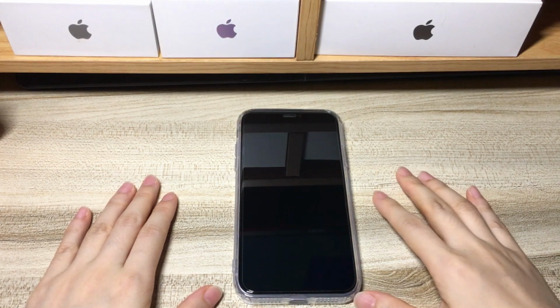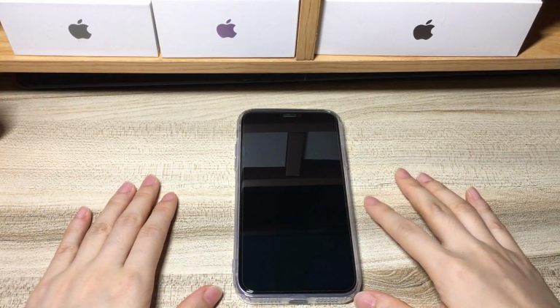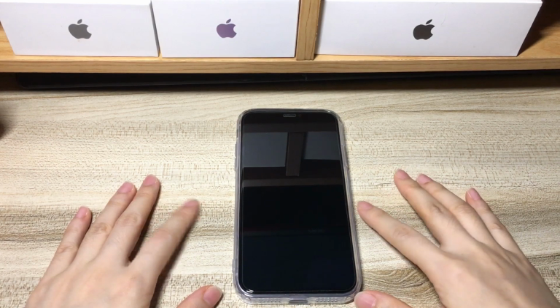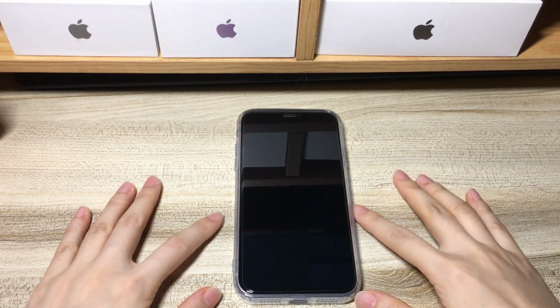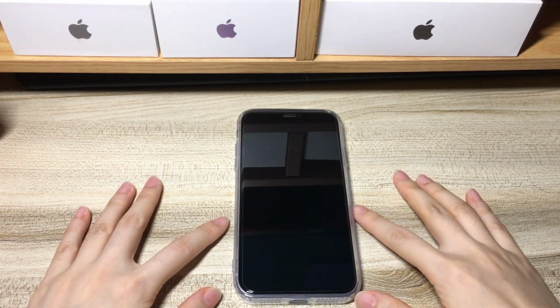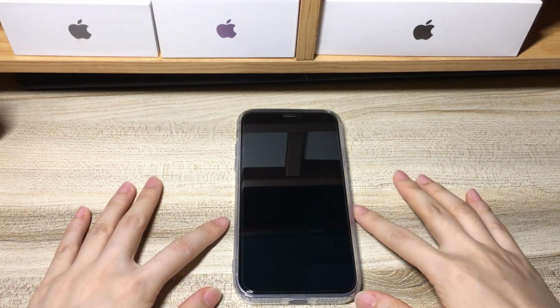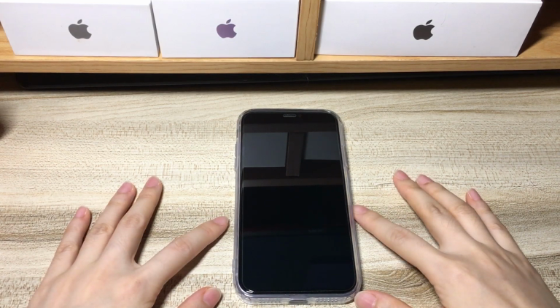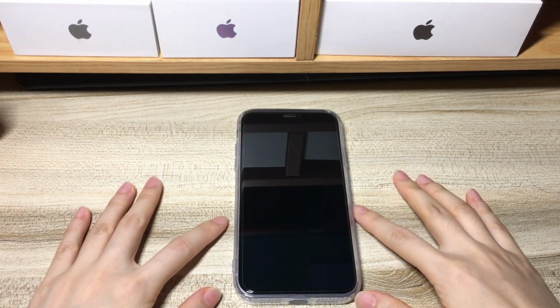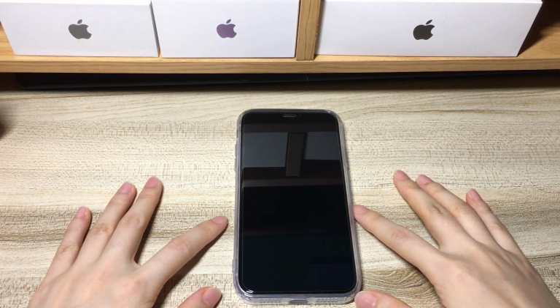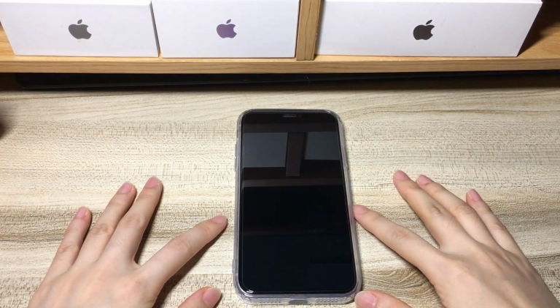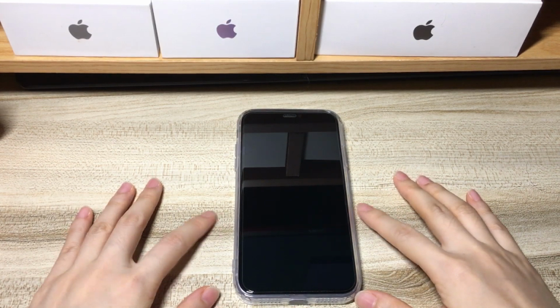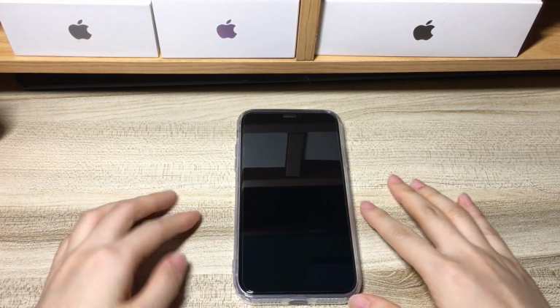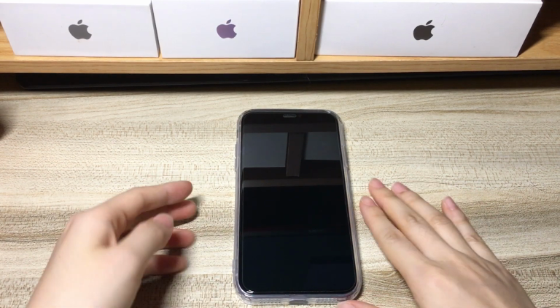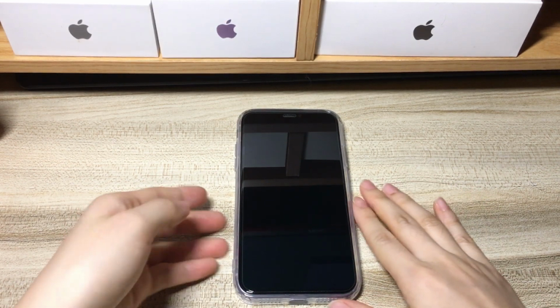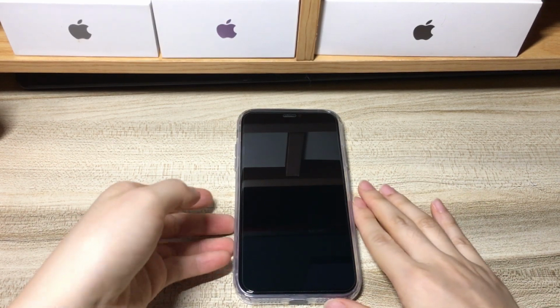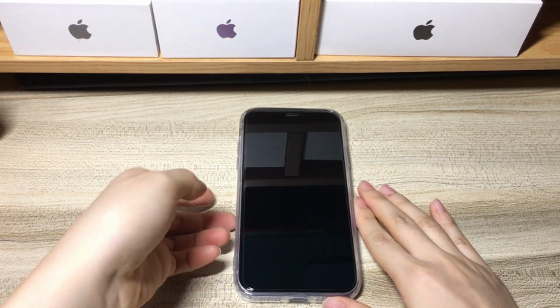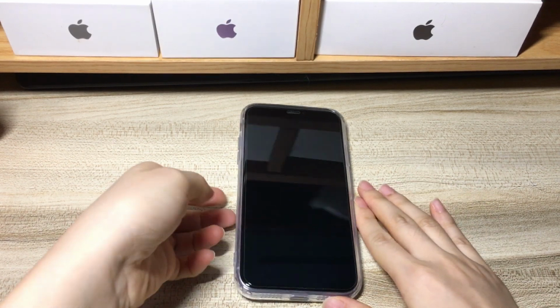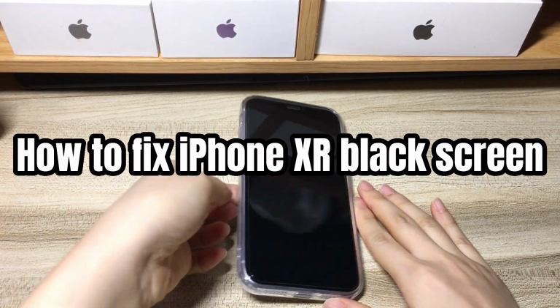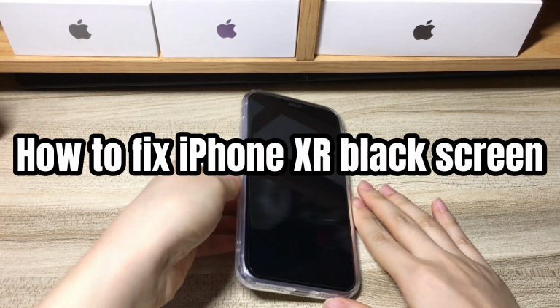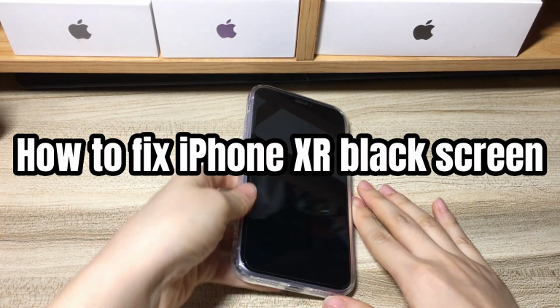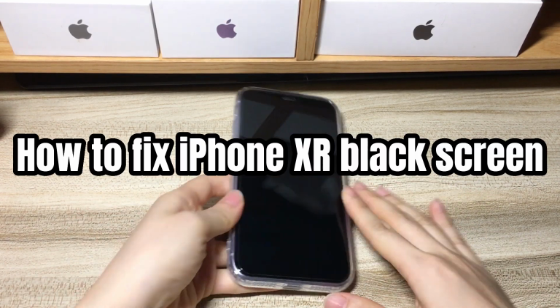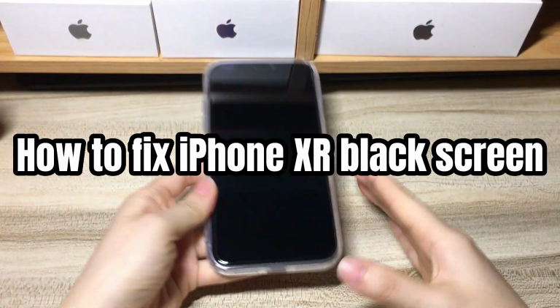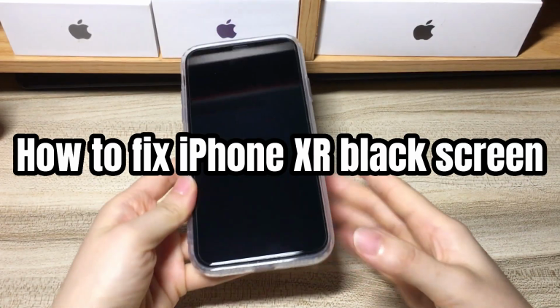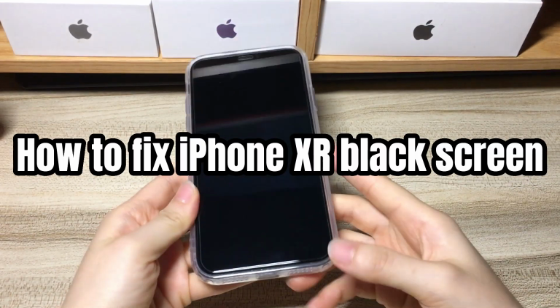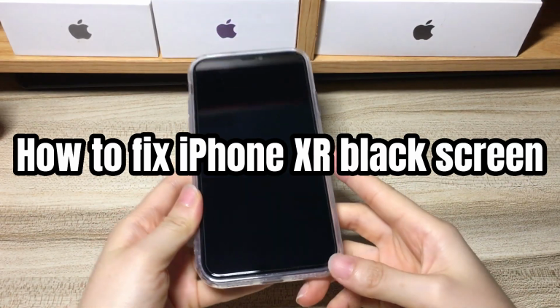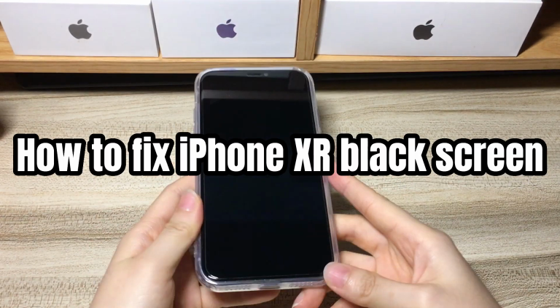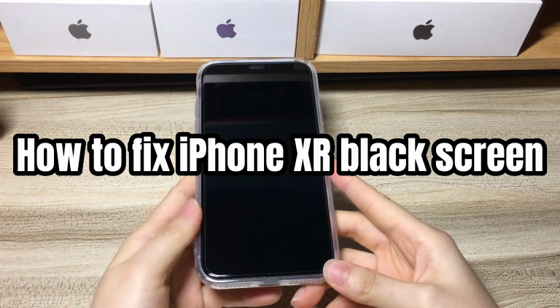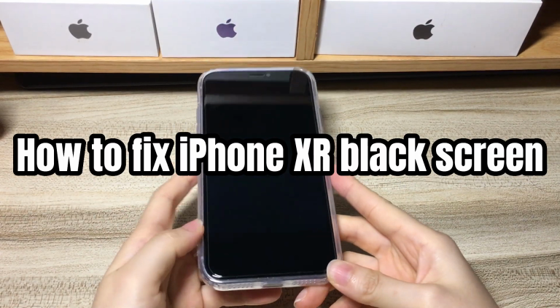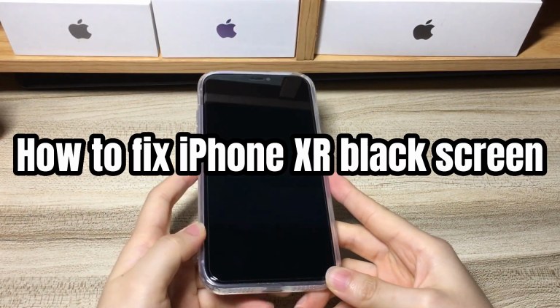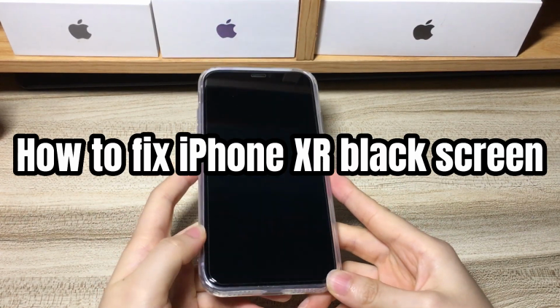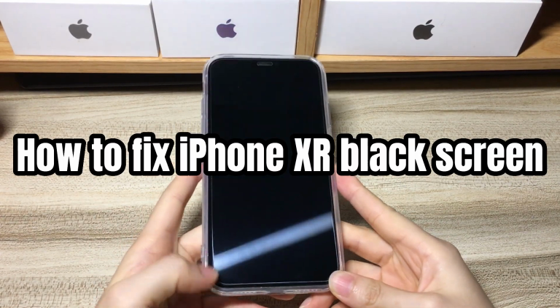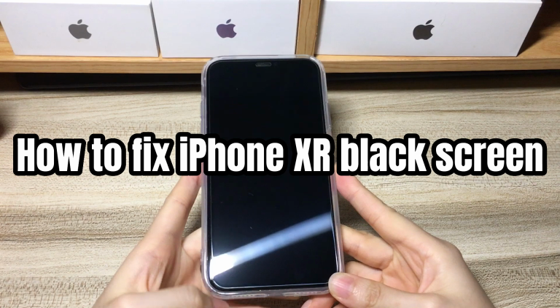Welcome to Bytefurther. Today we'll talk about how to fix iPhone XR black screen issues.